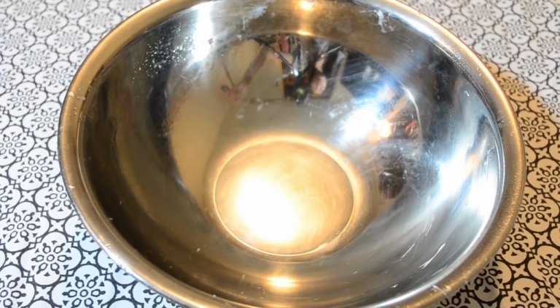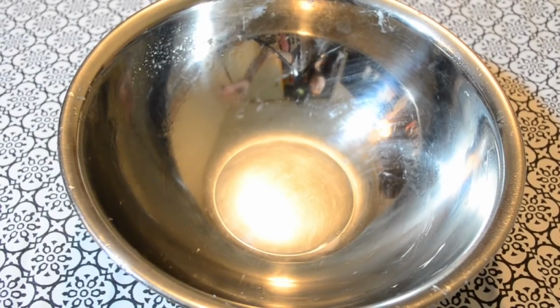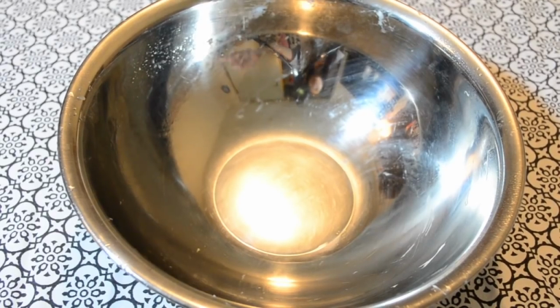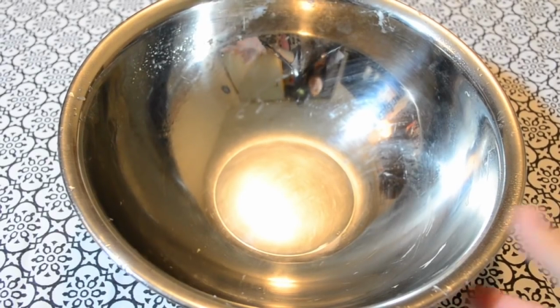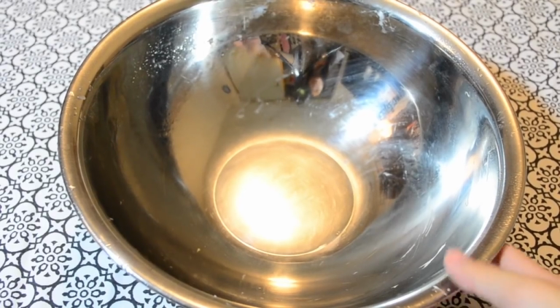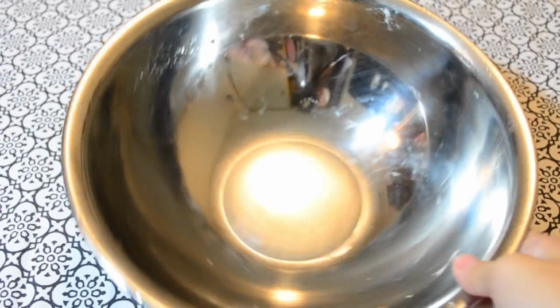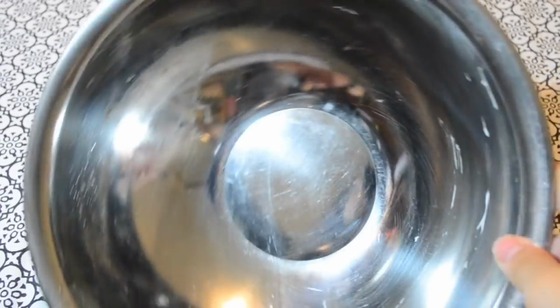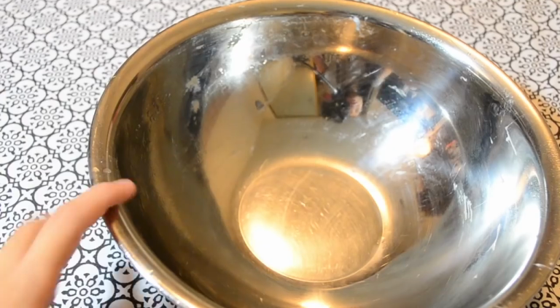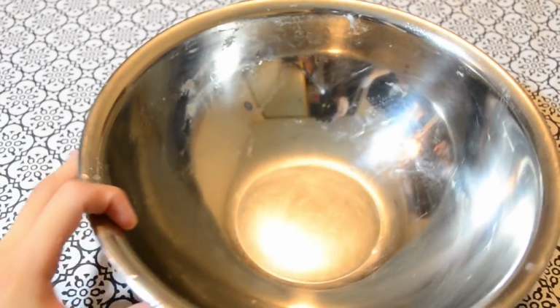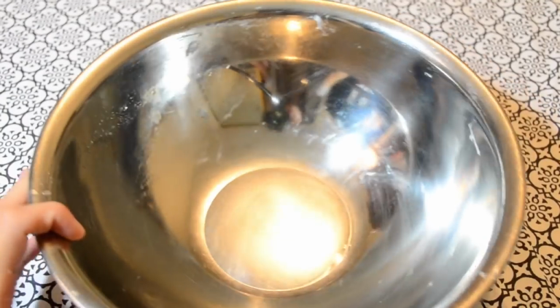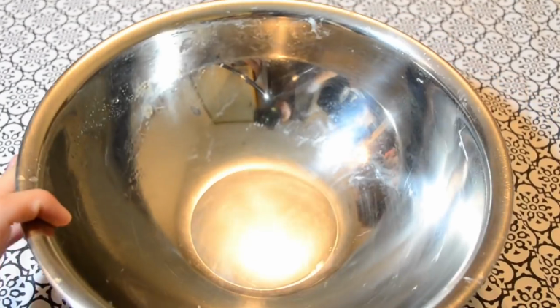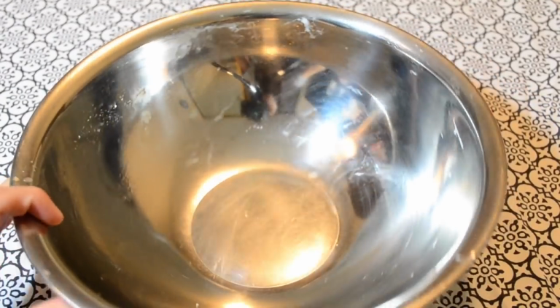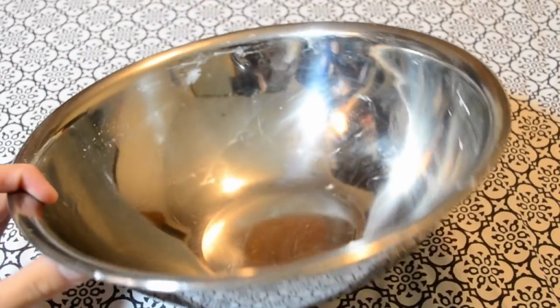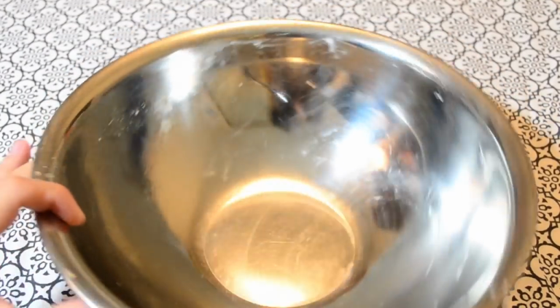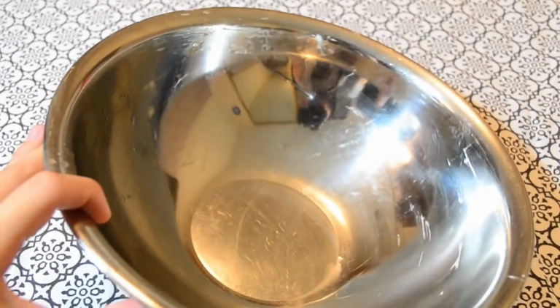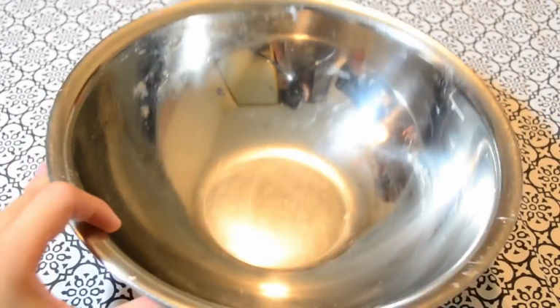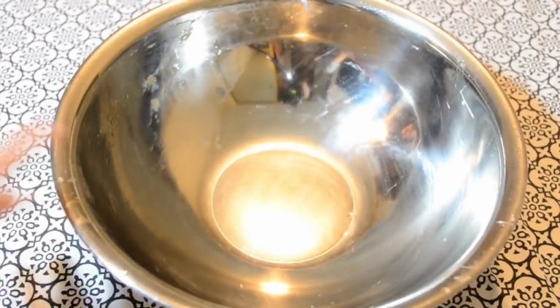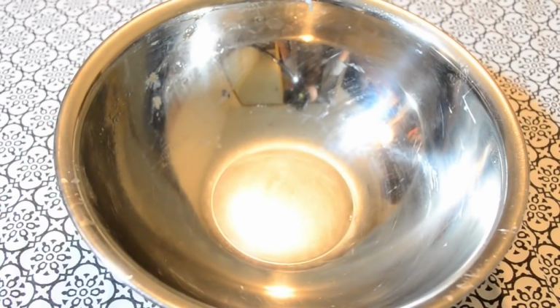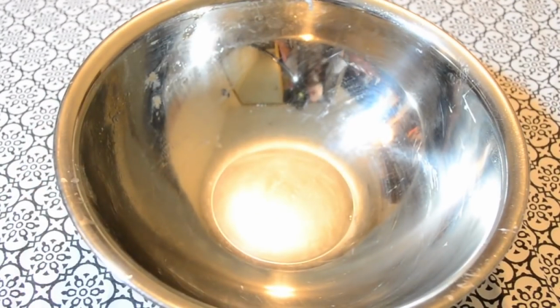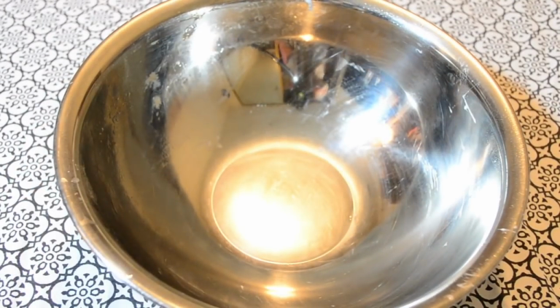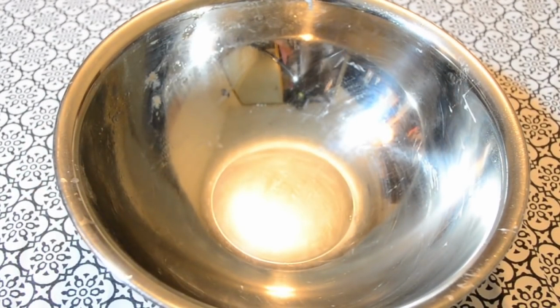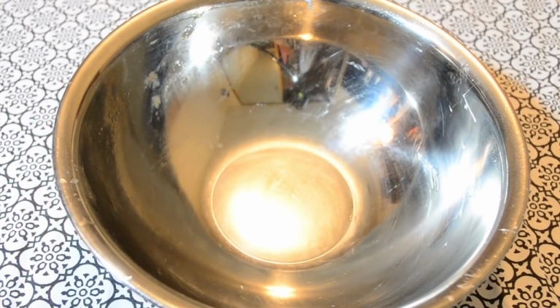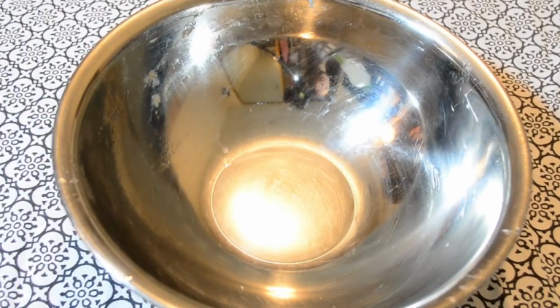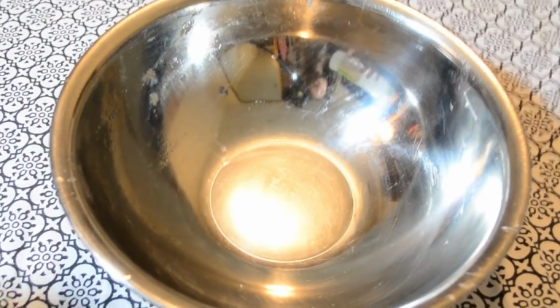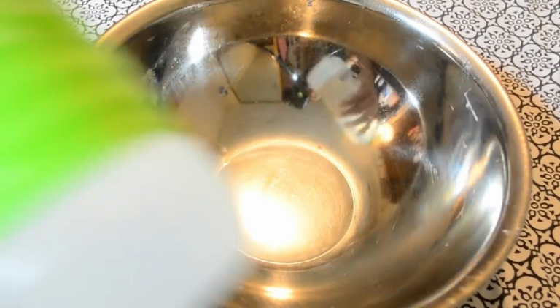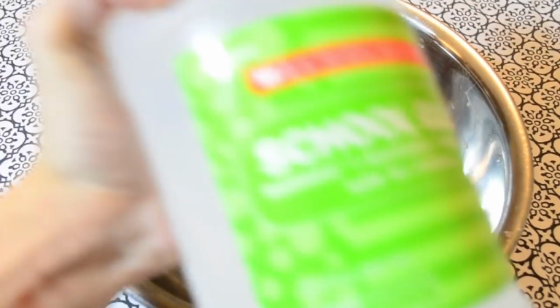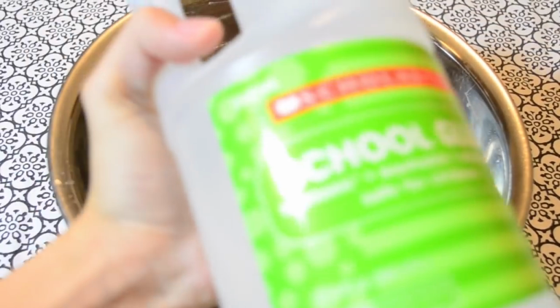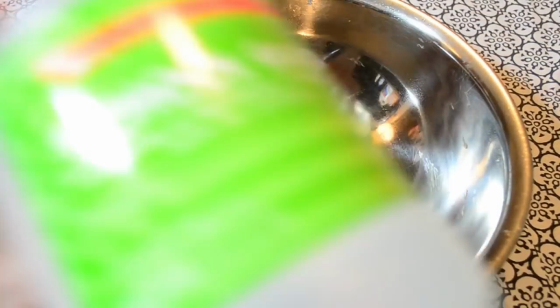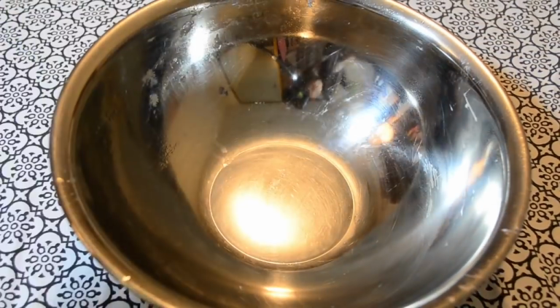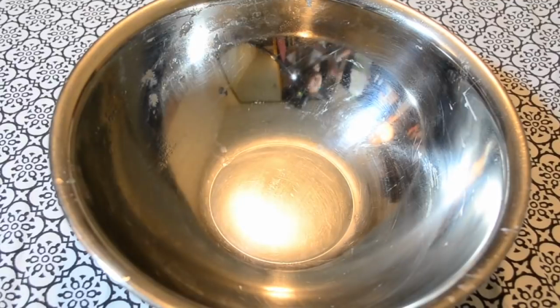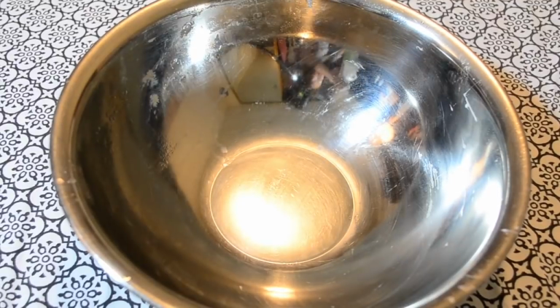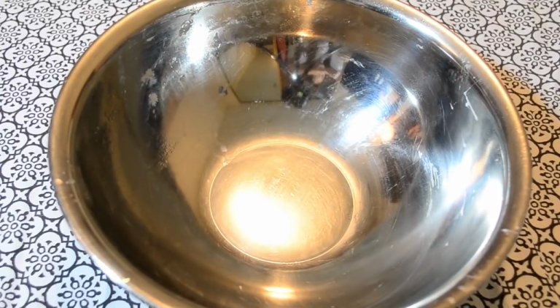So this is gonna be attempt number two. Cleaning this thing was horrible — as you can see it's still dirty because I got really frustrated. But we're gonna try the clear slime. I really want to do the clear slime.